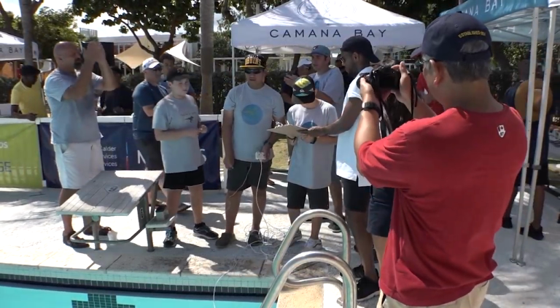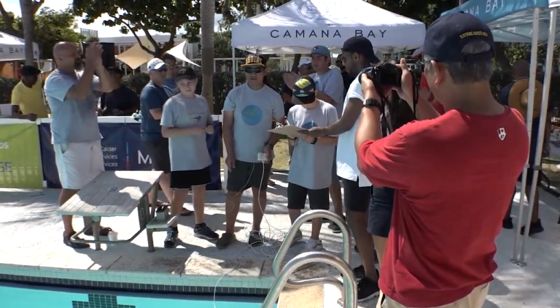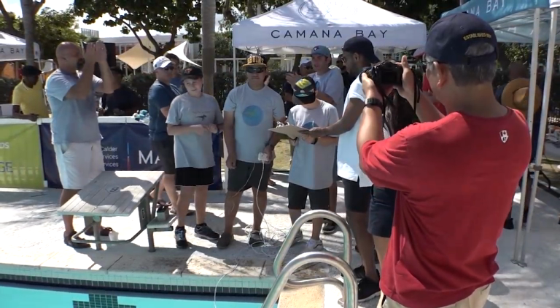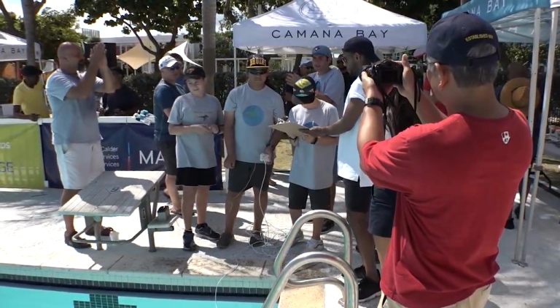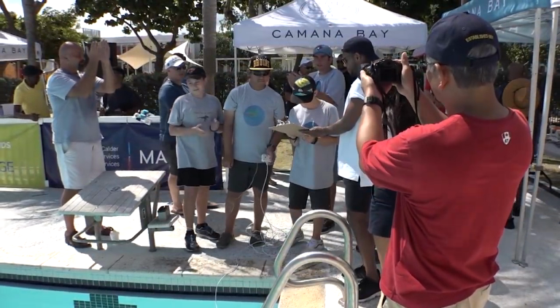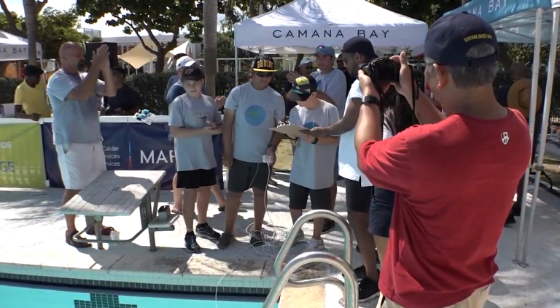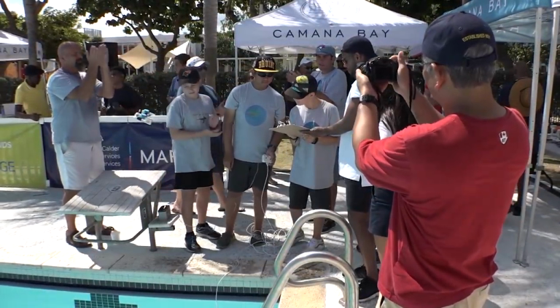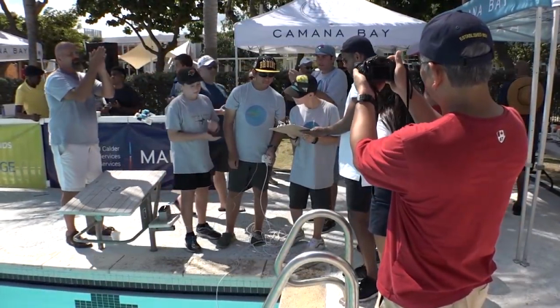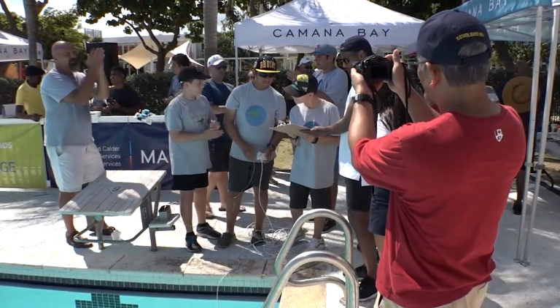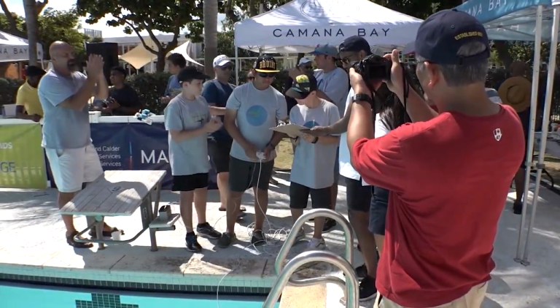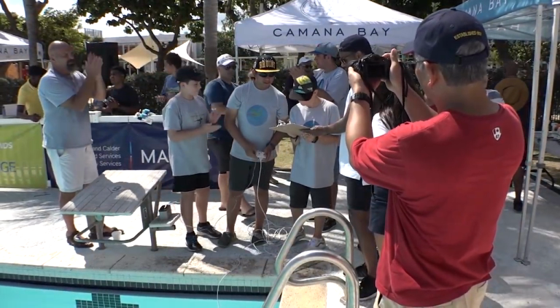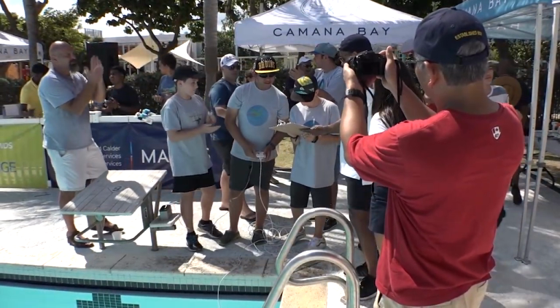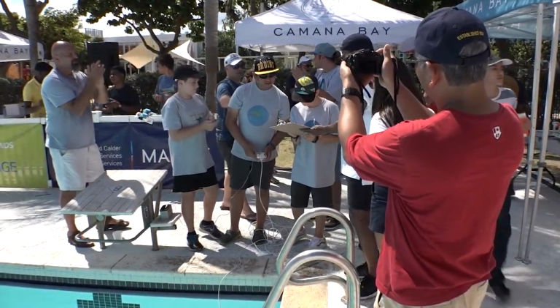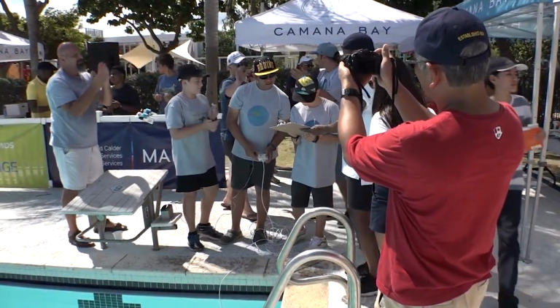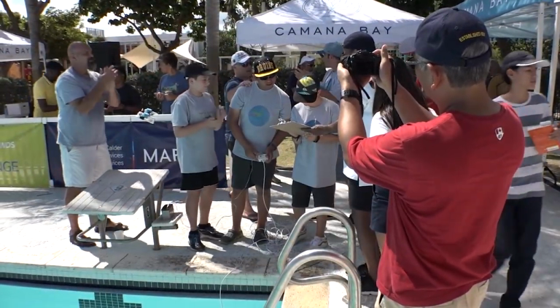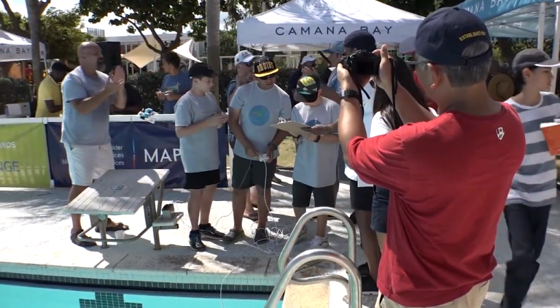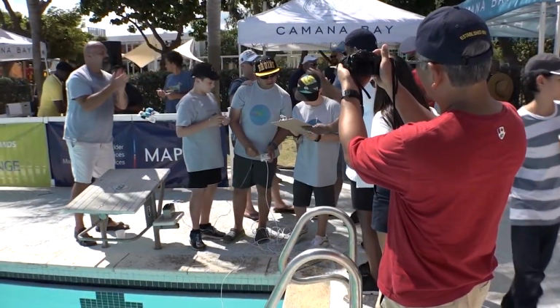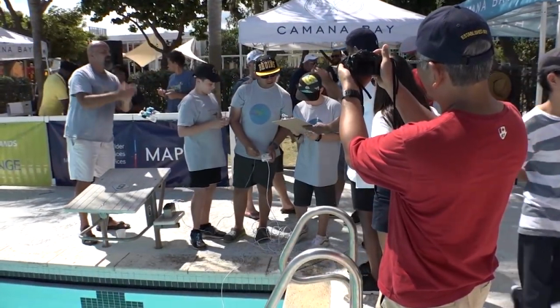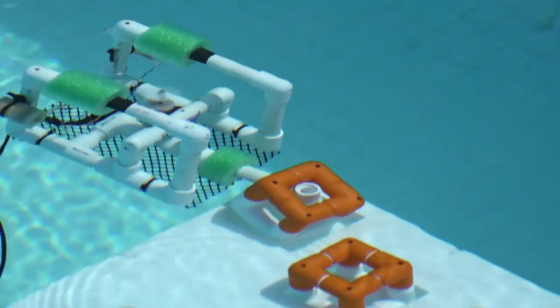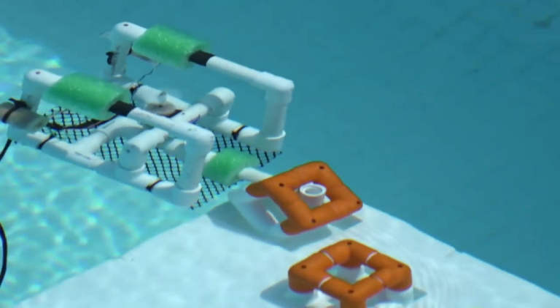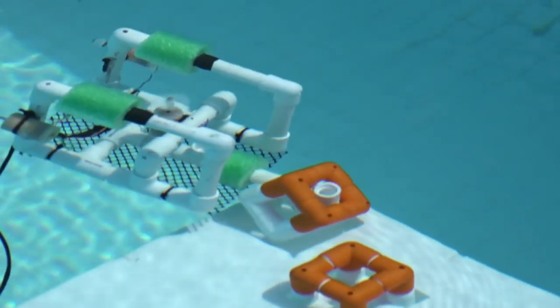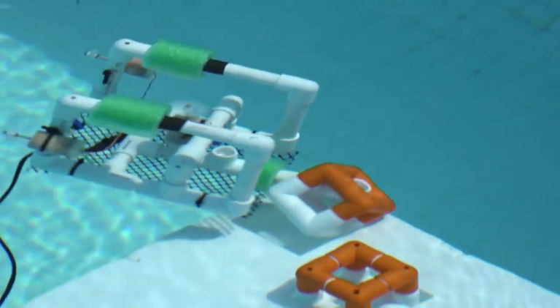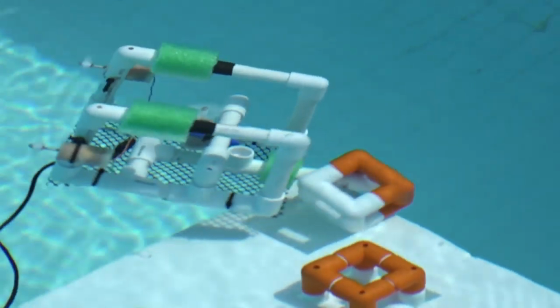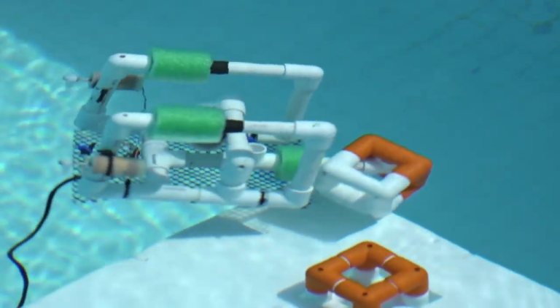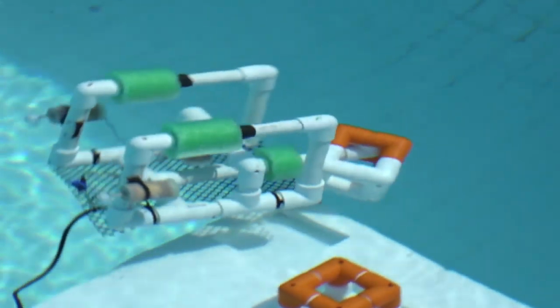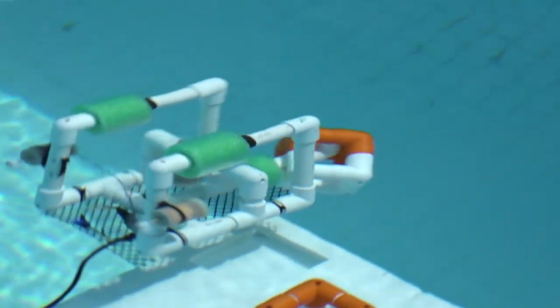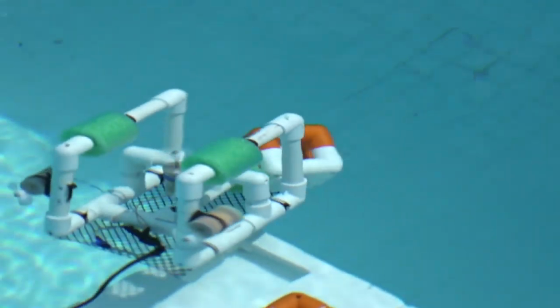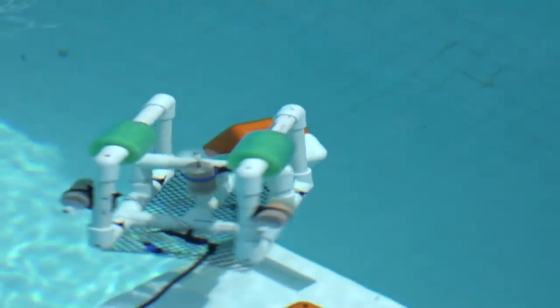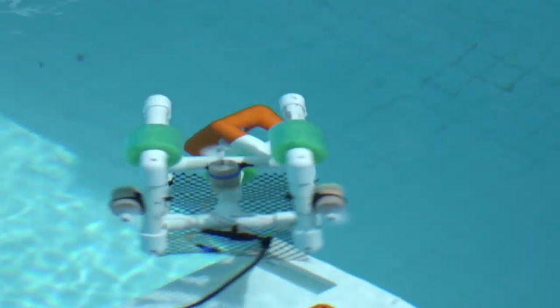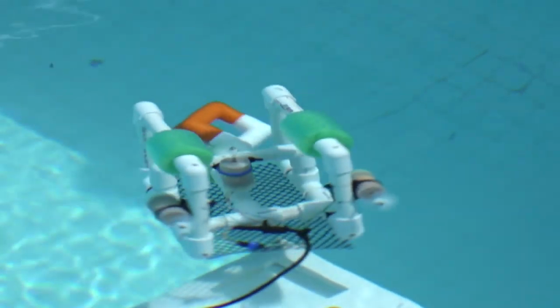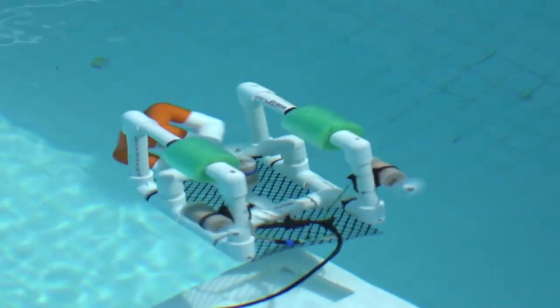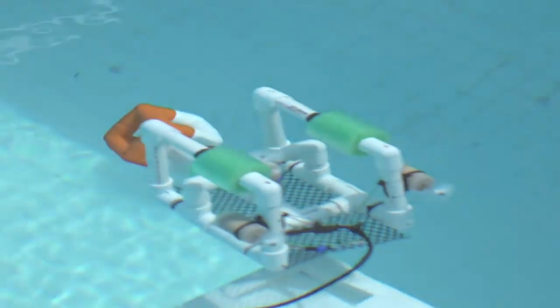Congratulations to the SeaPerch Underwater Robotics Program, the Cayman First Classroom of the Month.